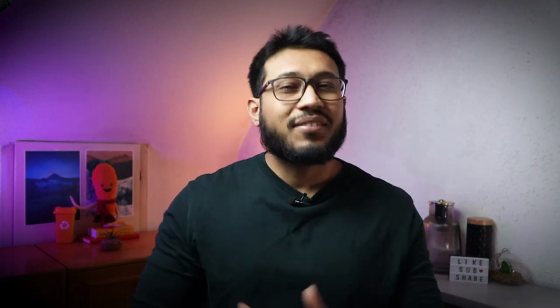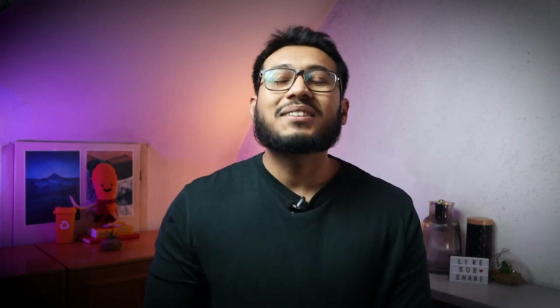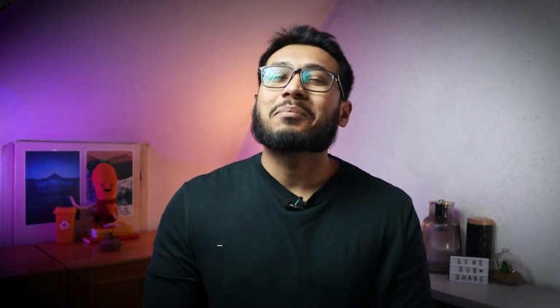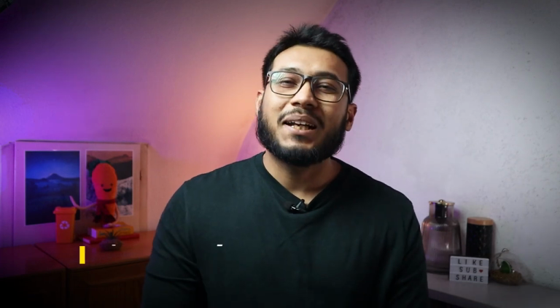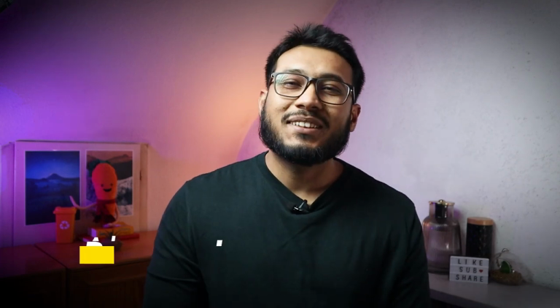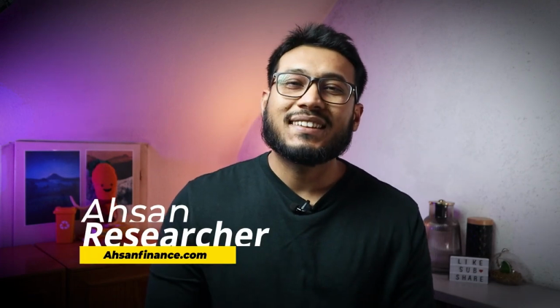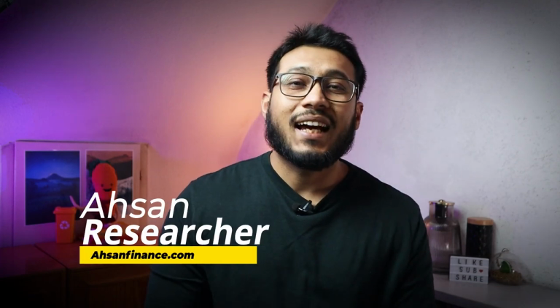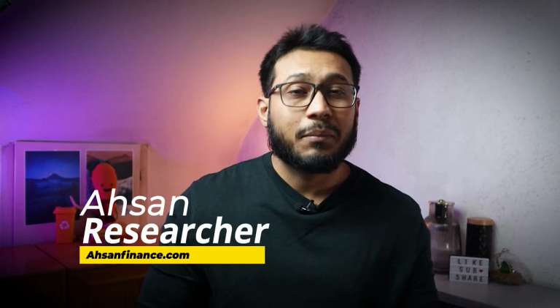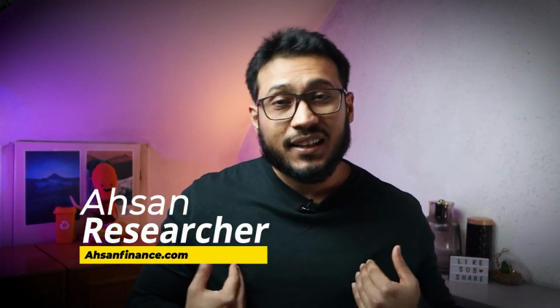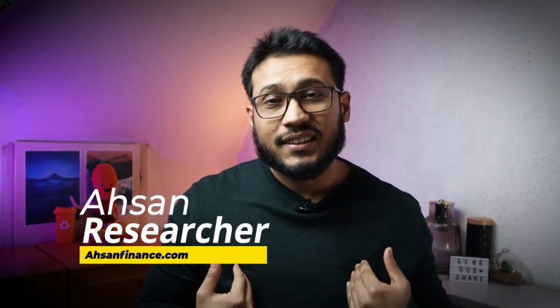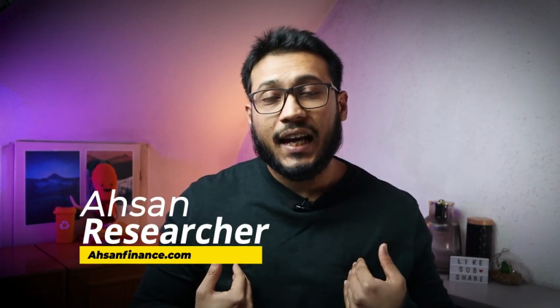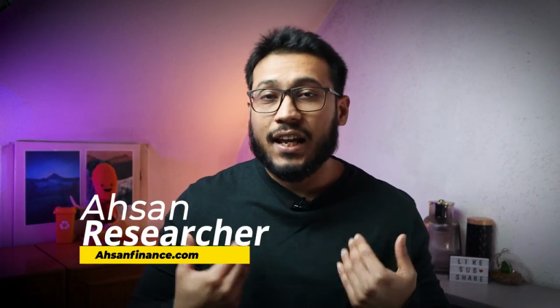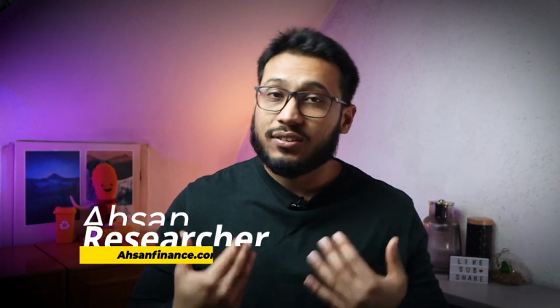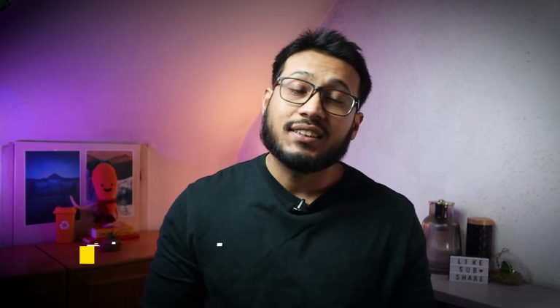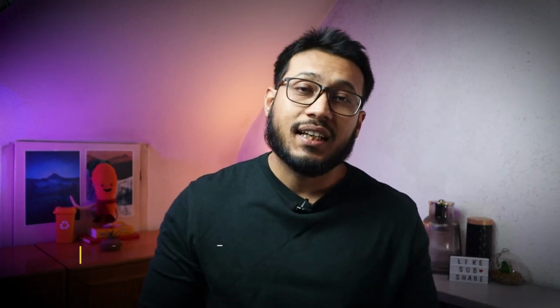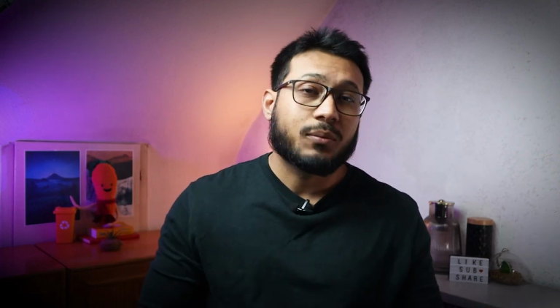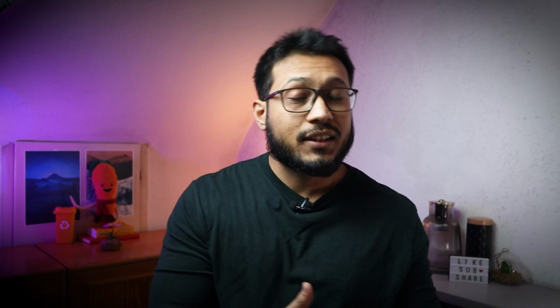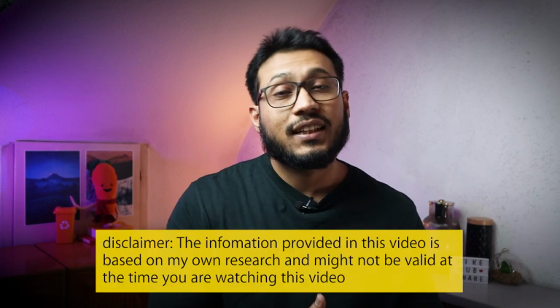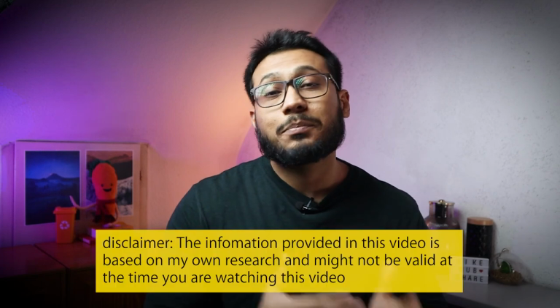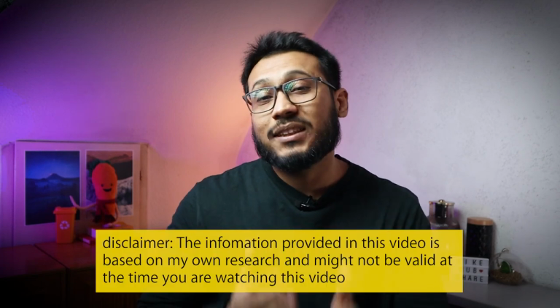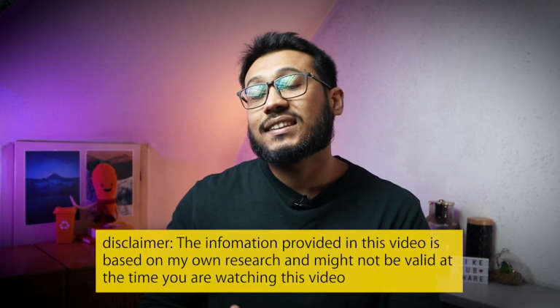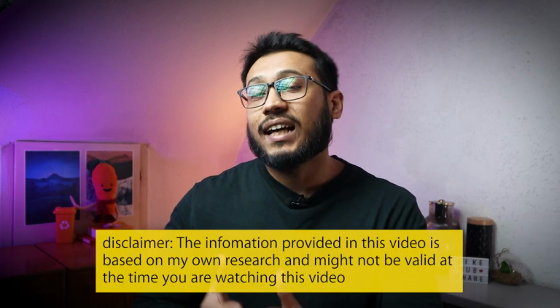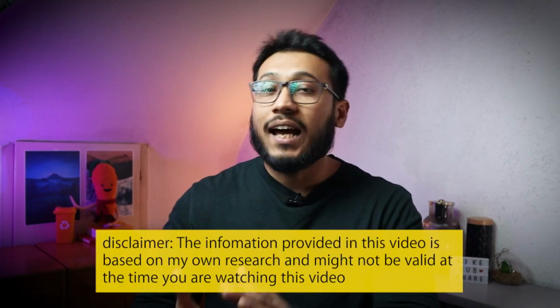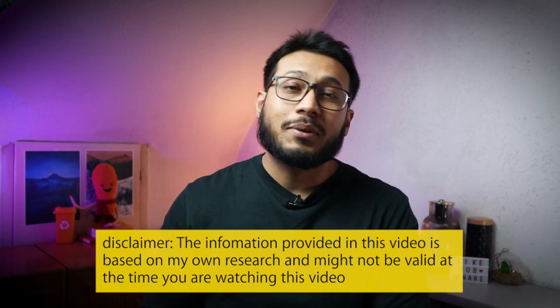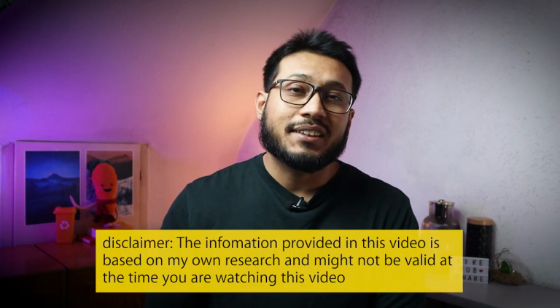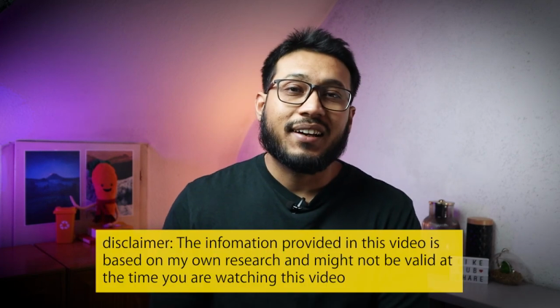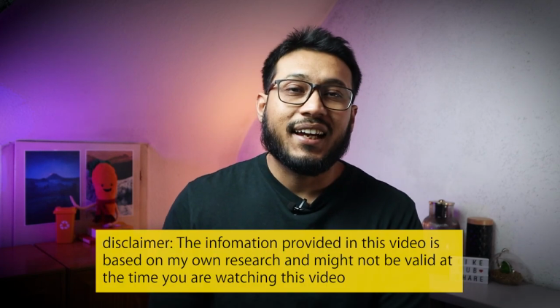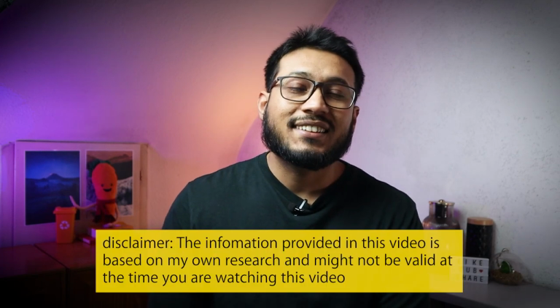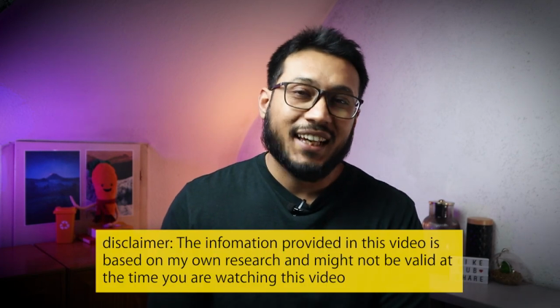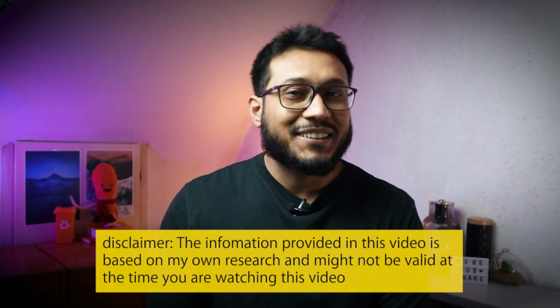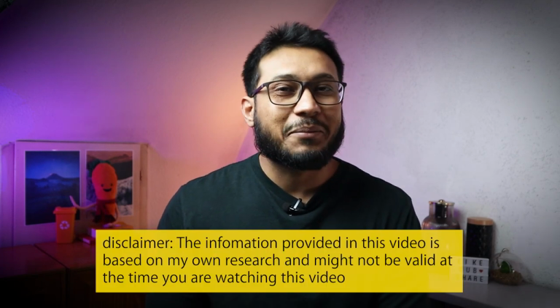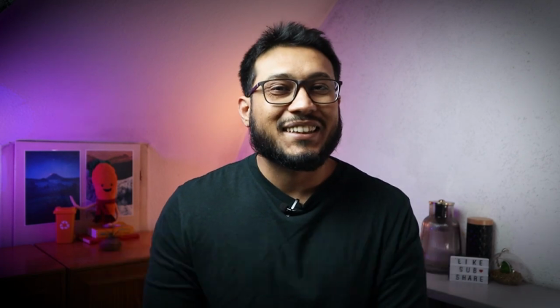Hey friends, my name is Ehsan. I'm a researcher and on this channel we discuss business and personal finance in Germany.